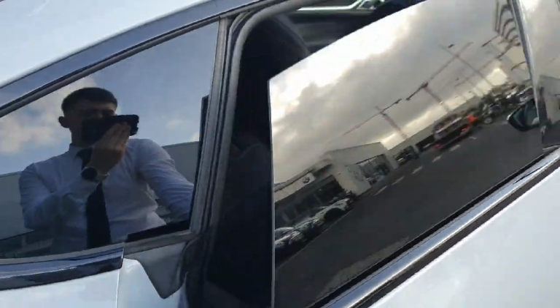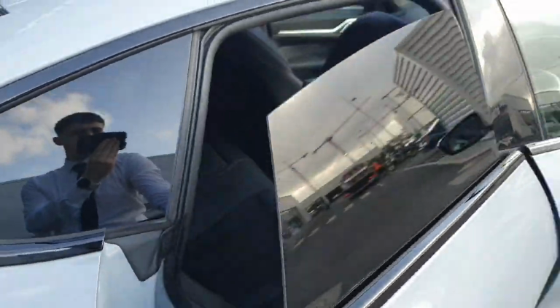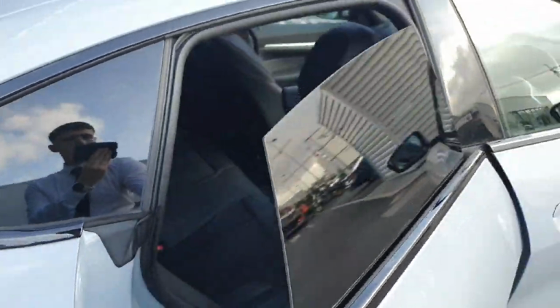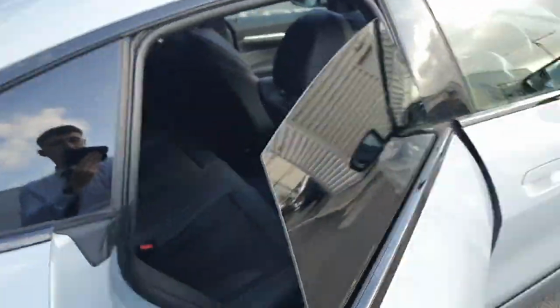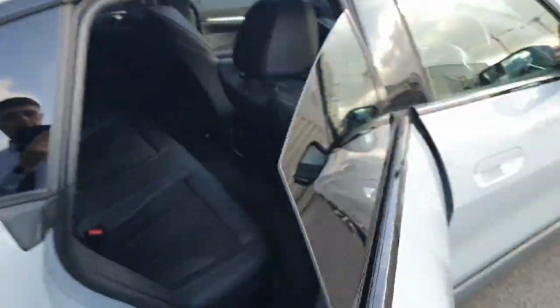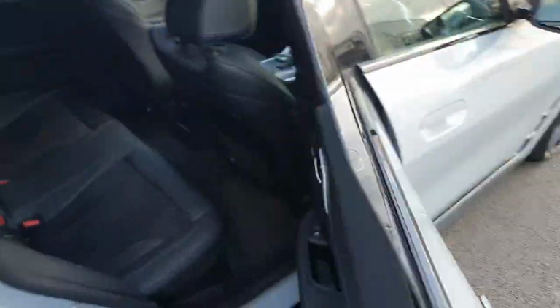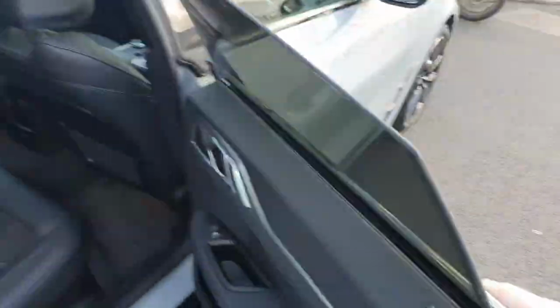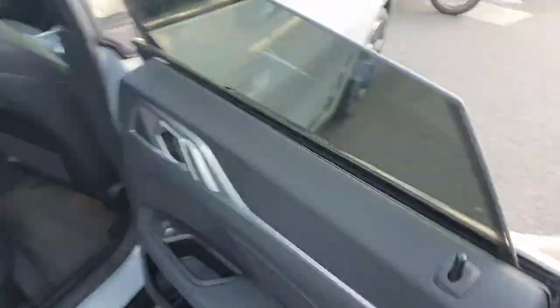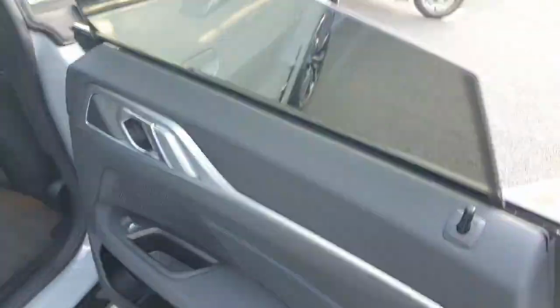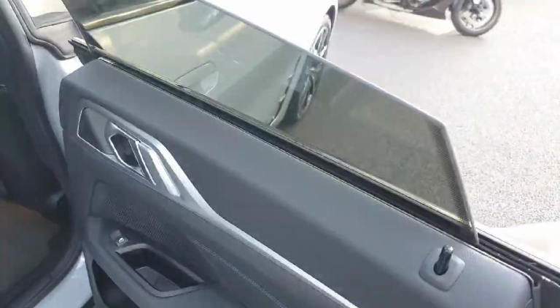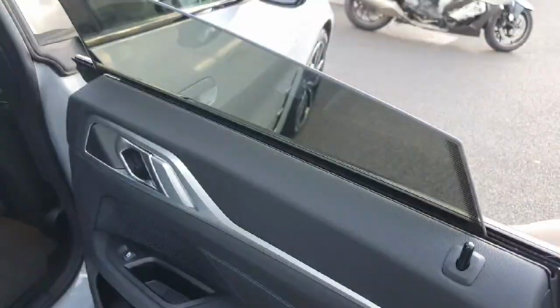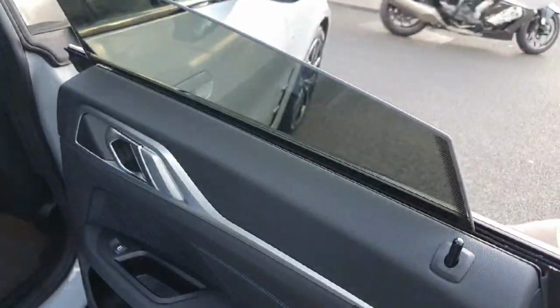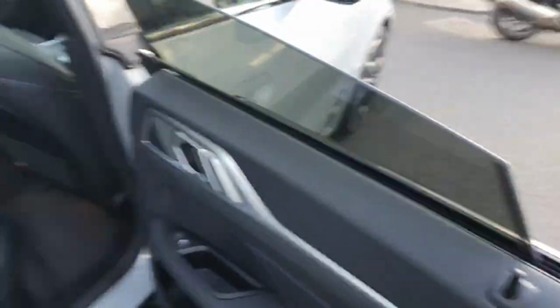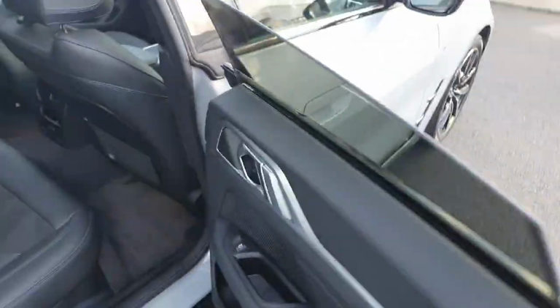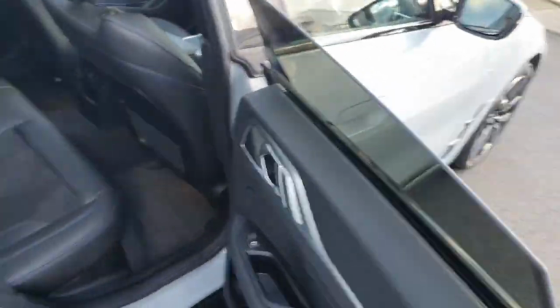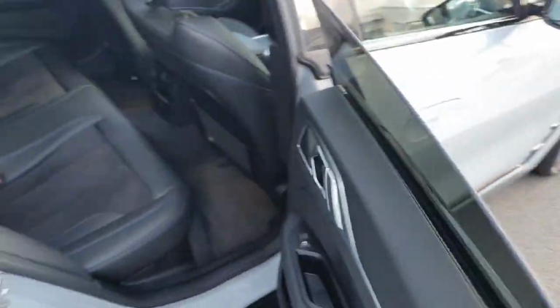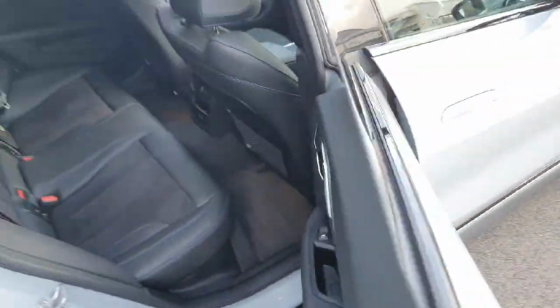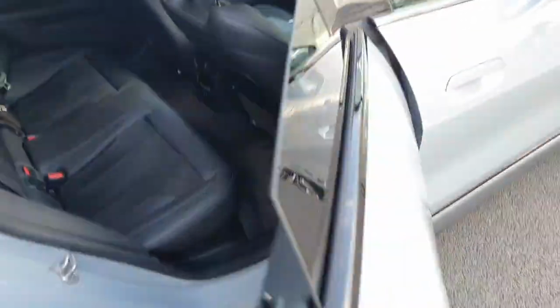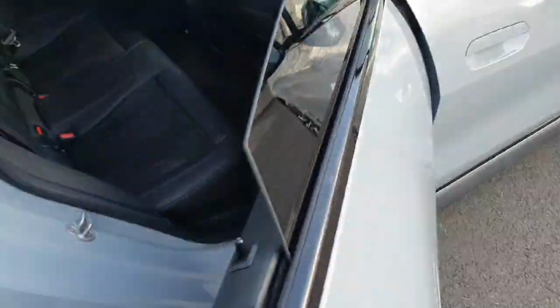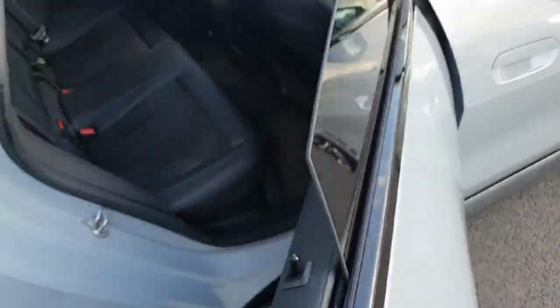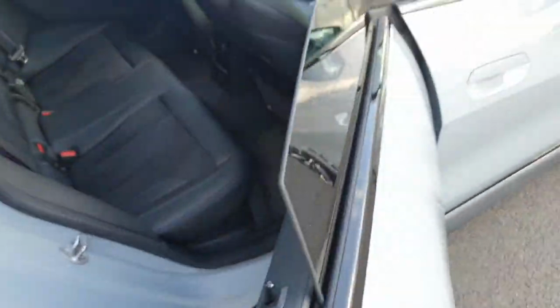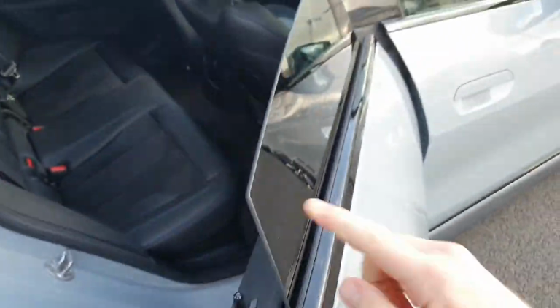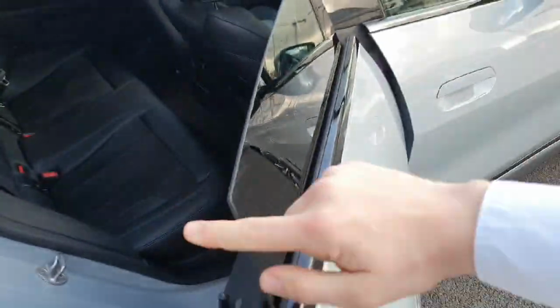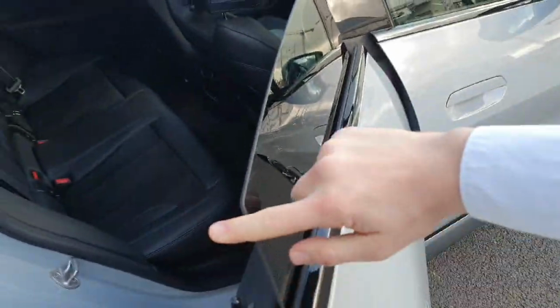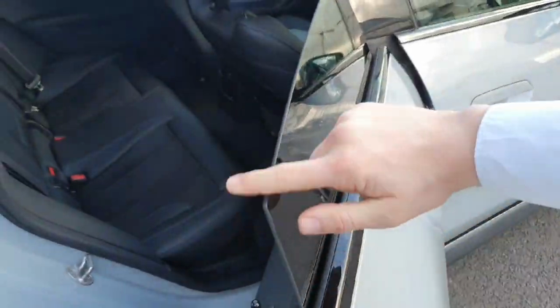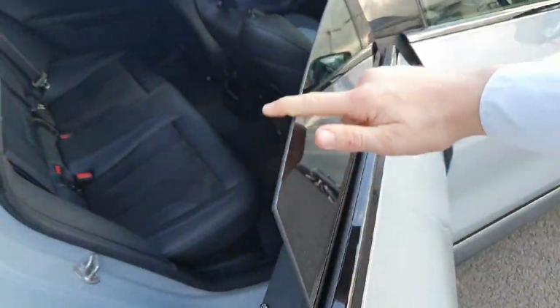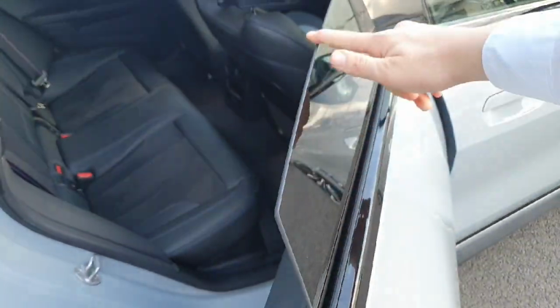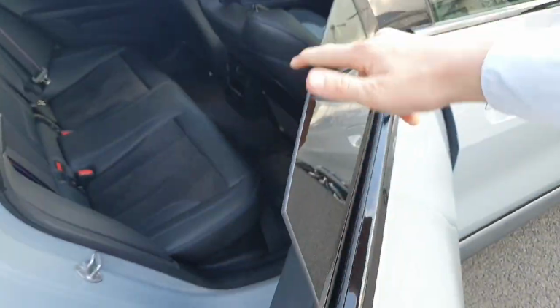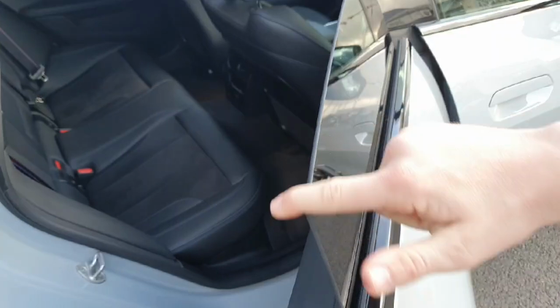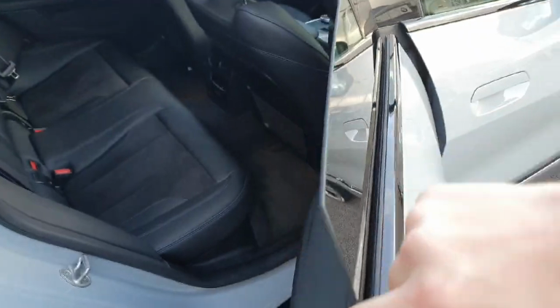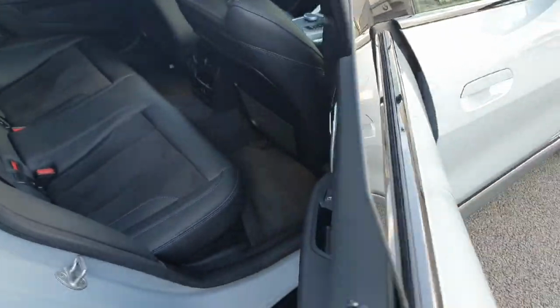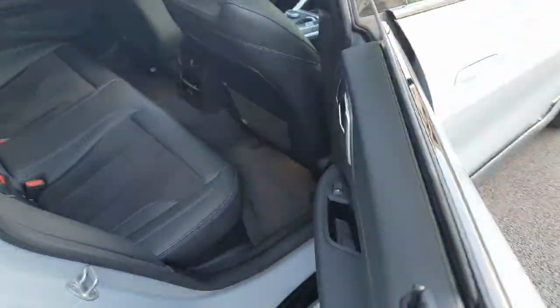Good look at the rear privacy glass that we have available on the car. We do also have these frameless windows.